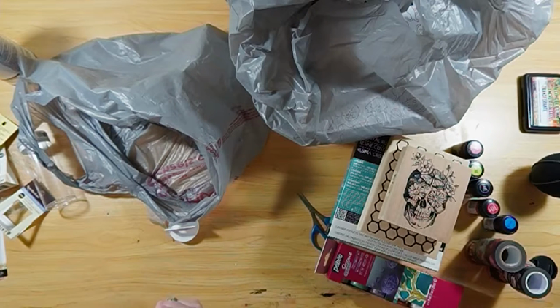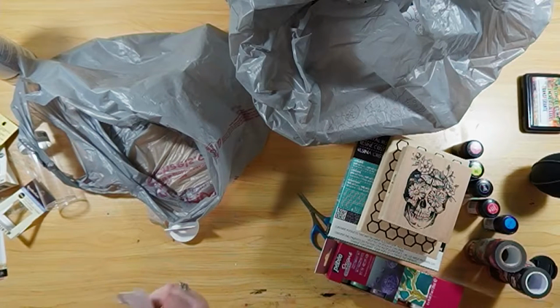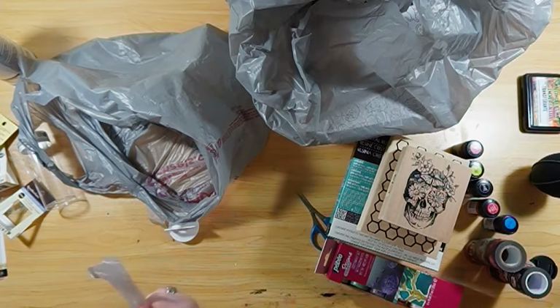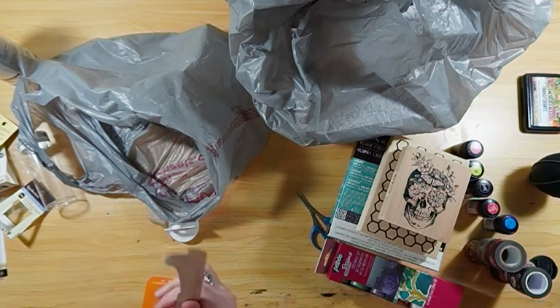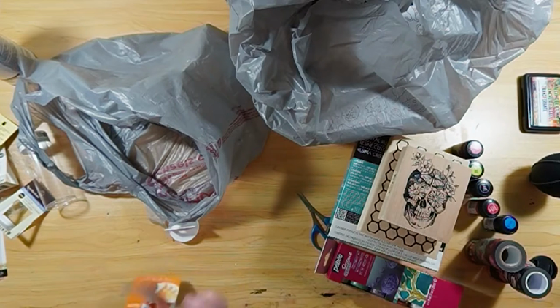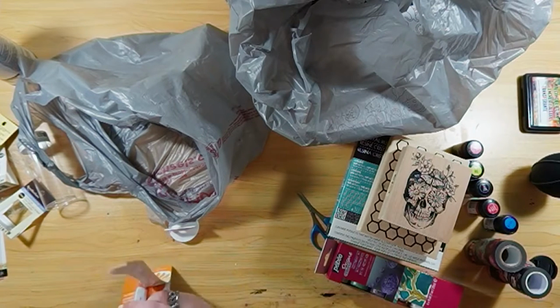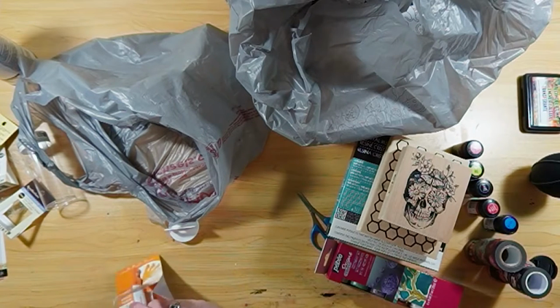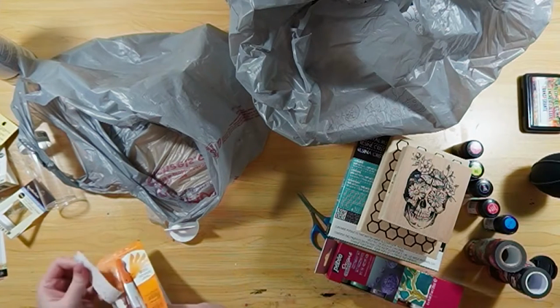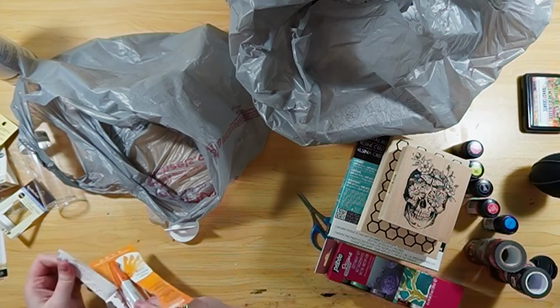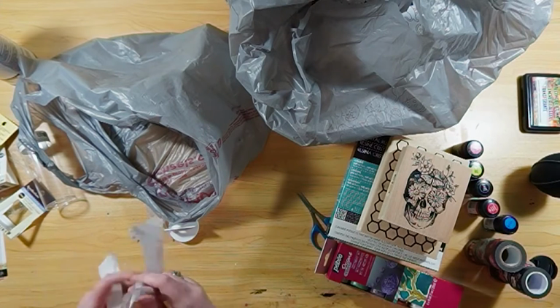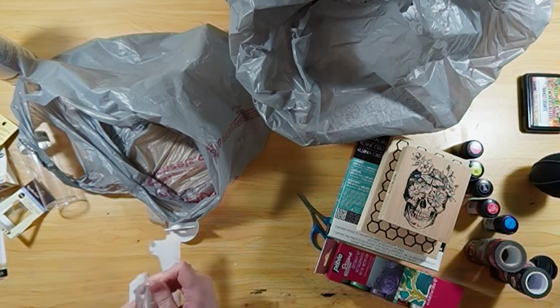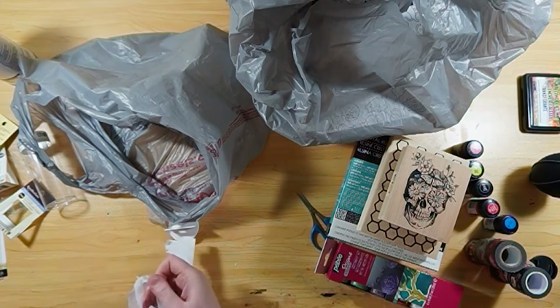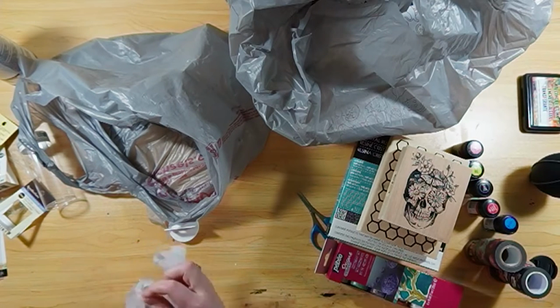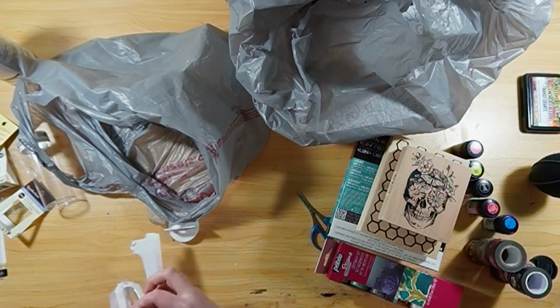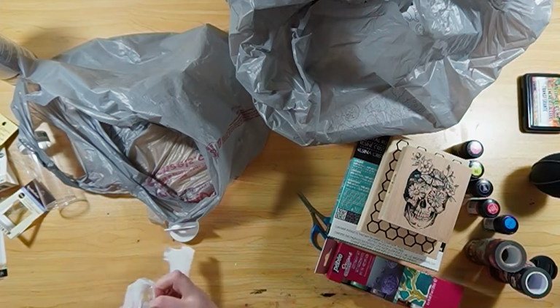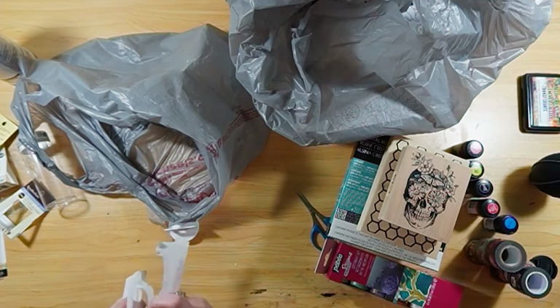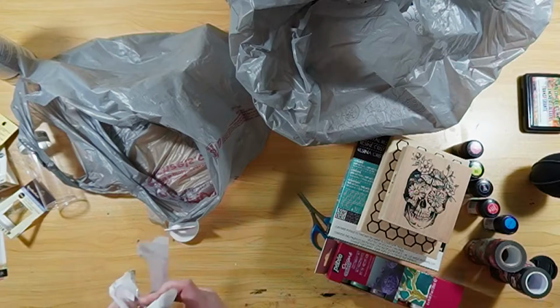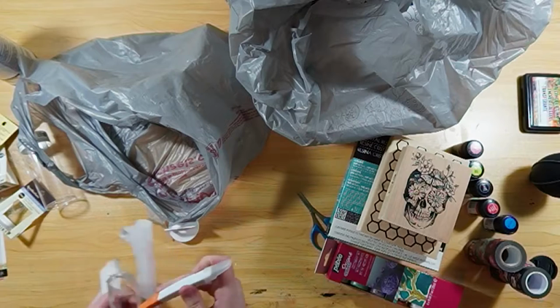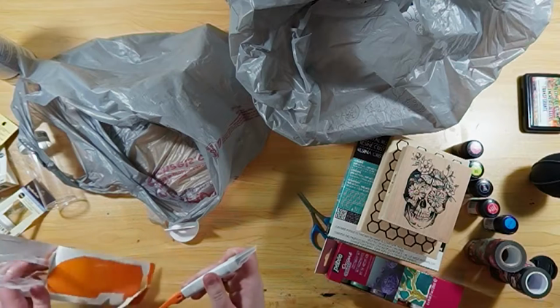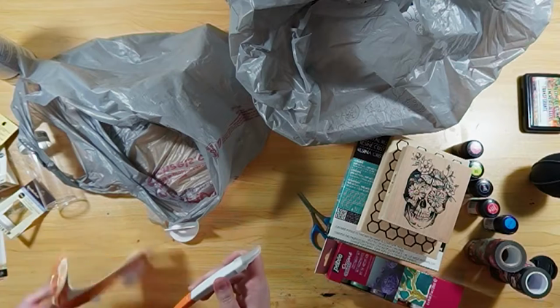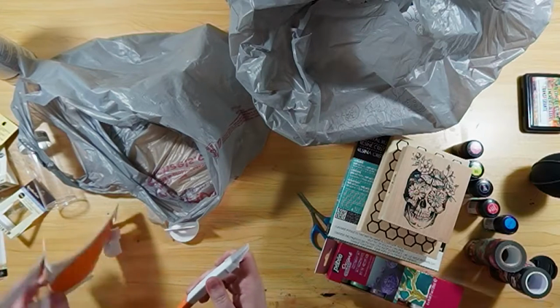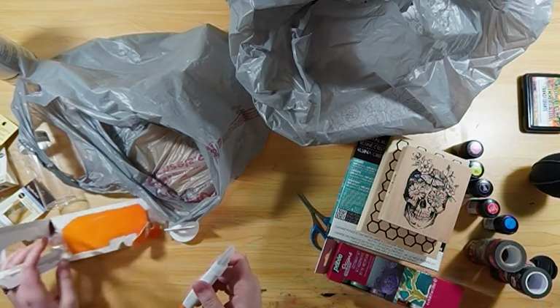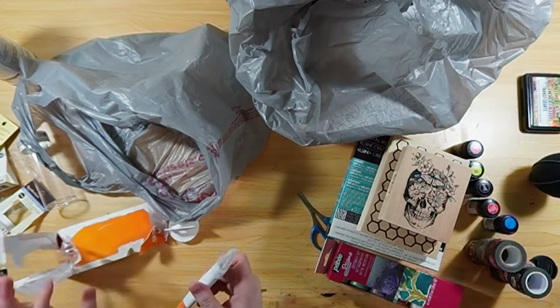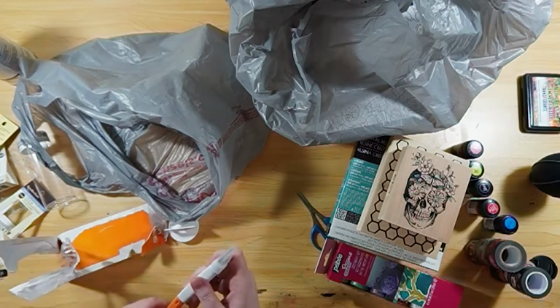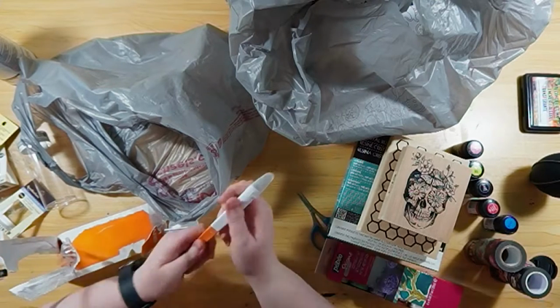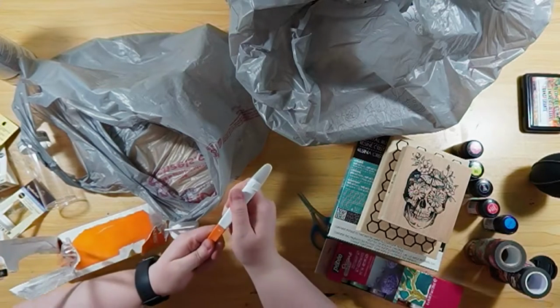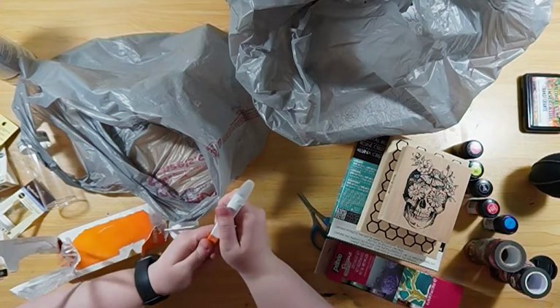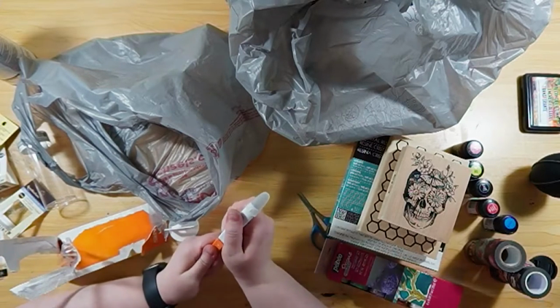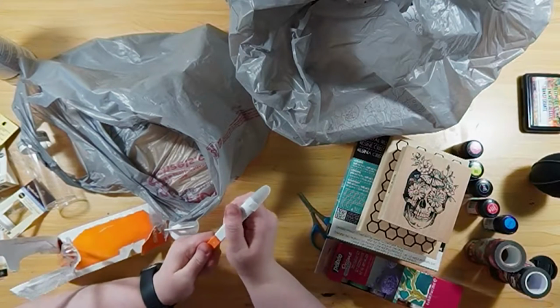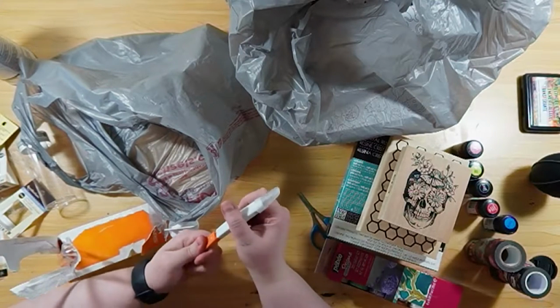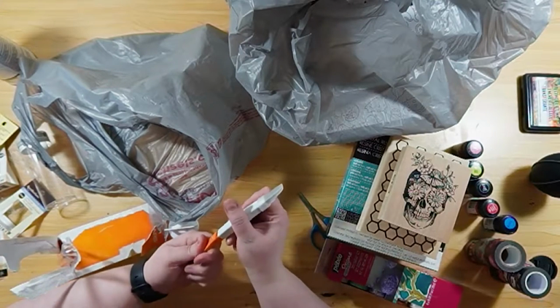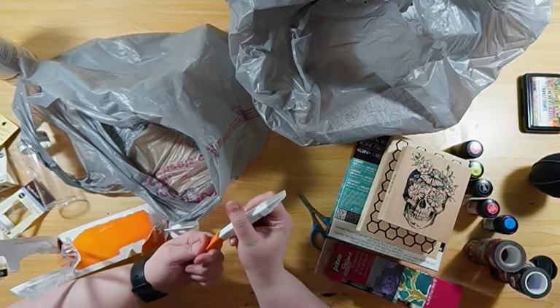This spray can — I just use that to seal all my paintings to protect them.